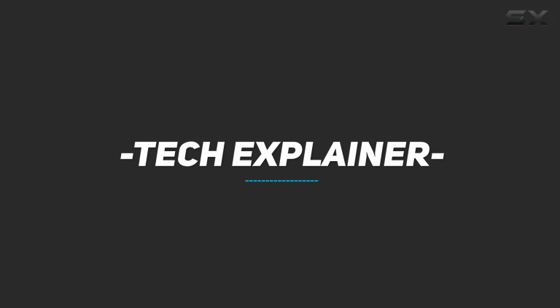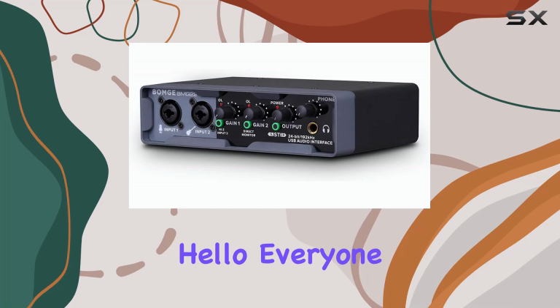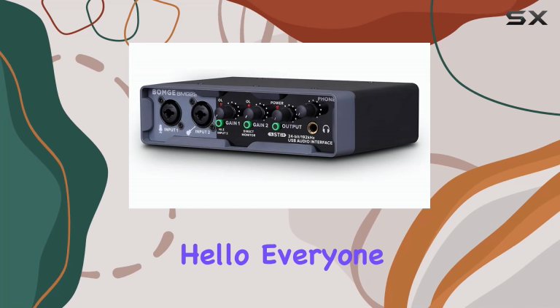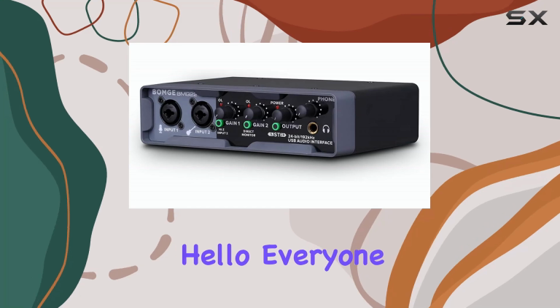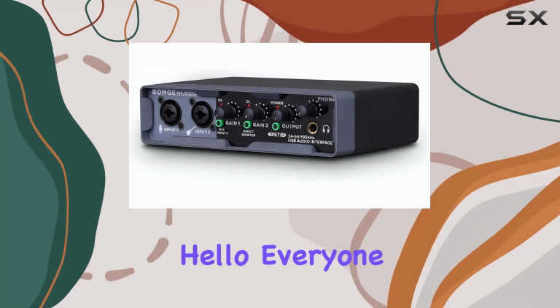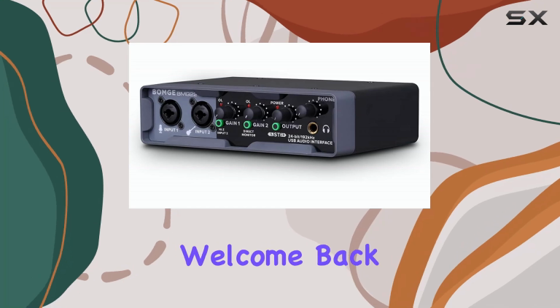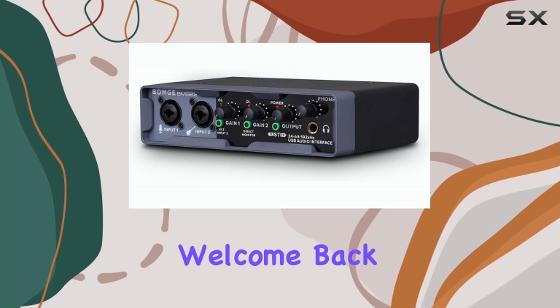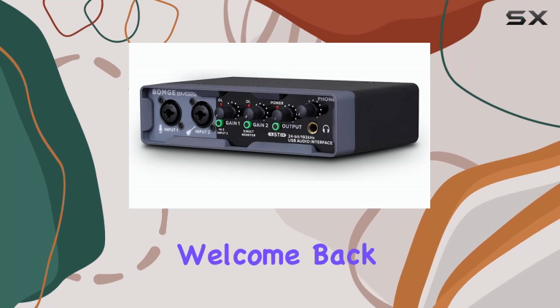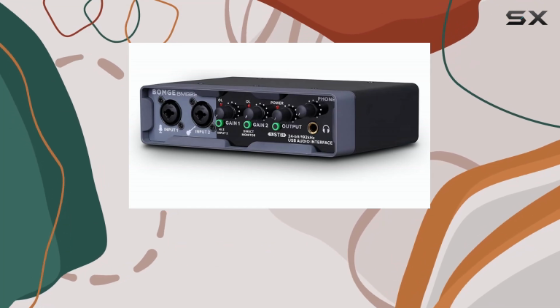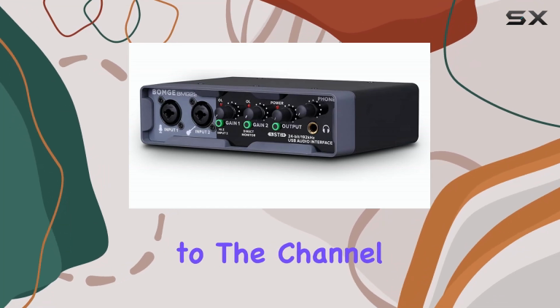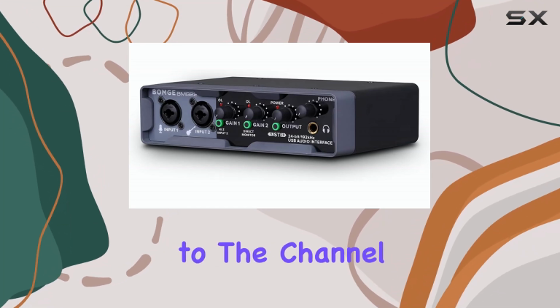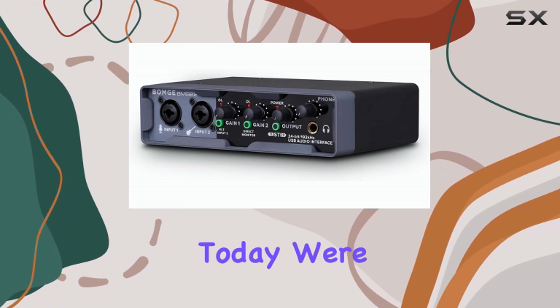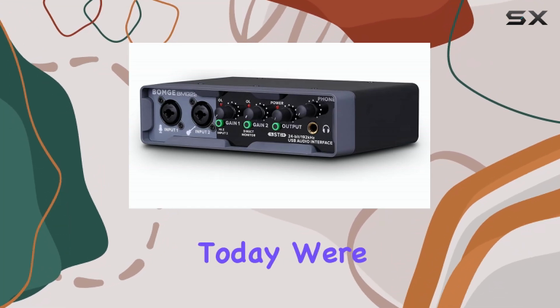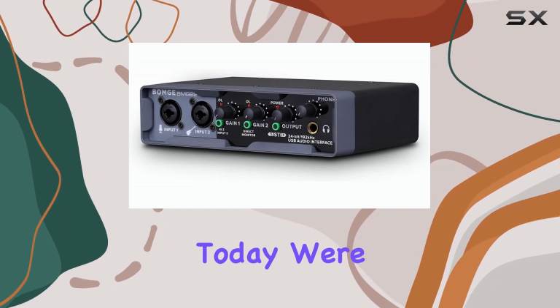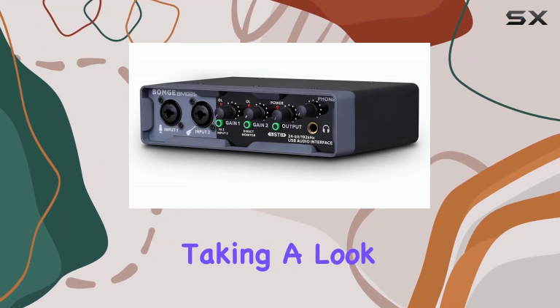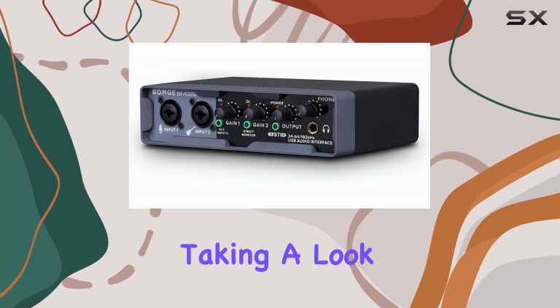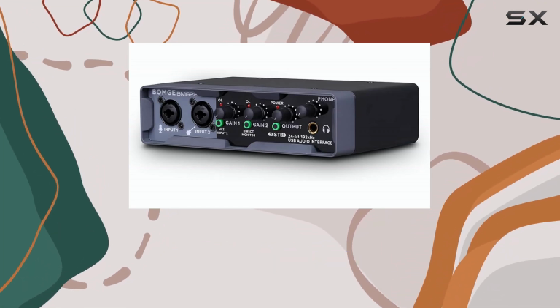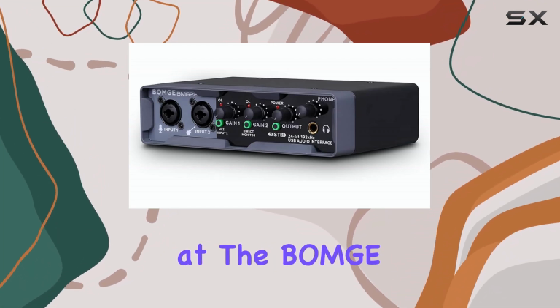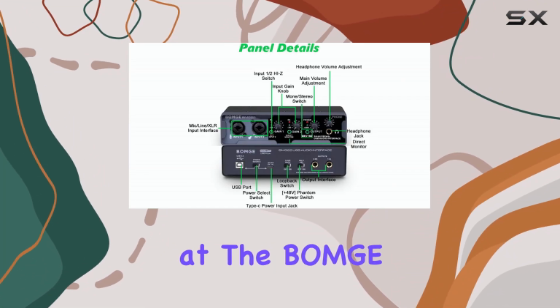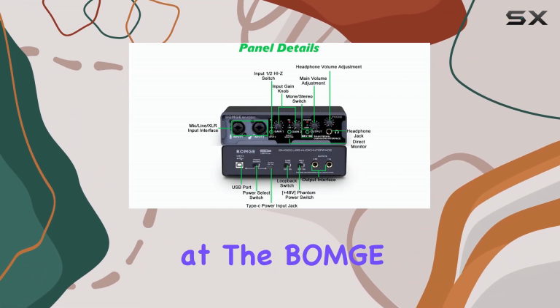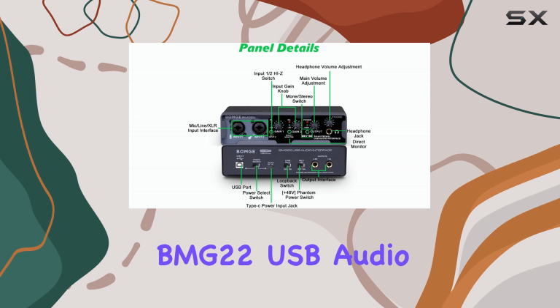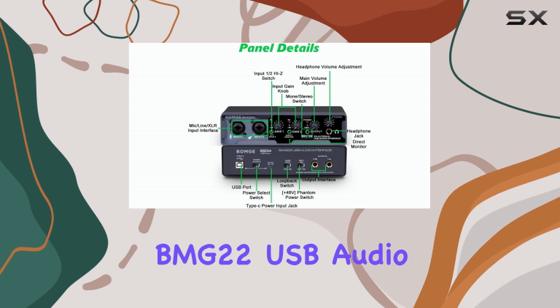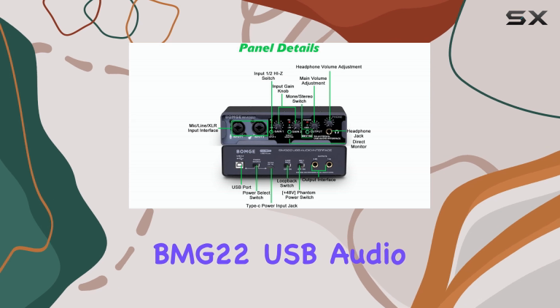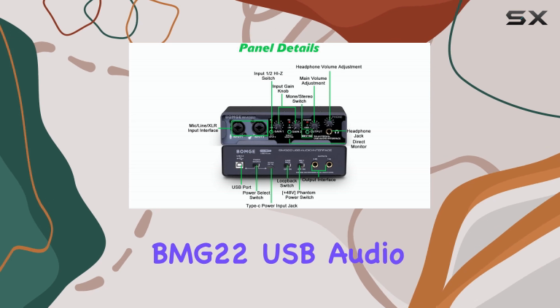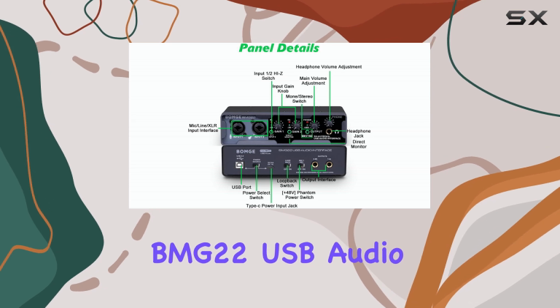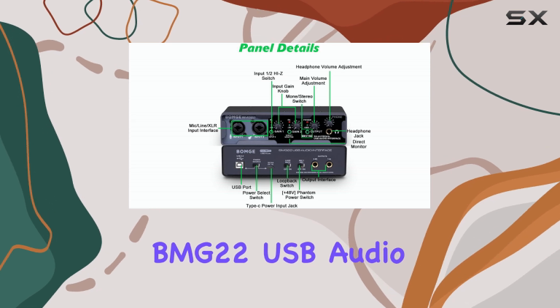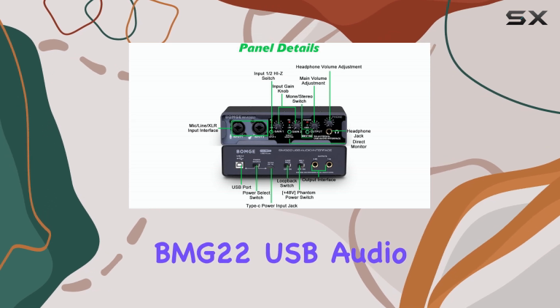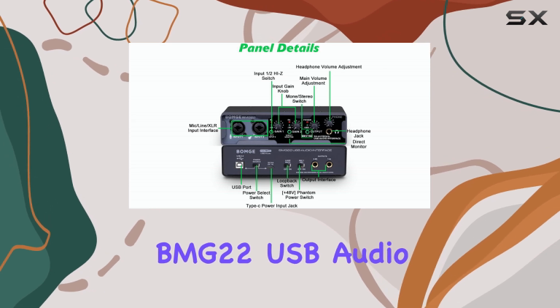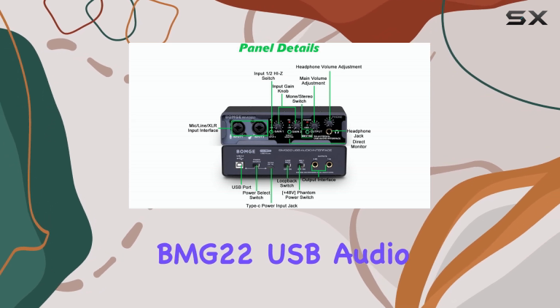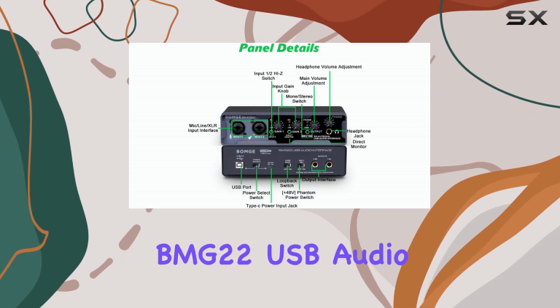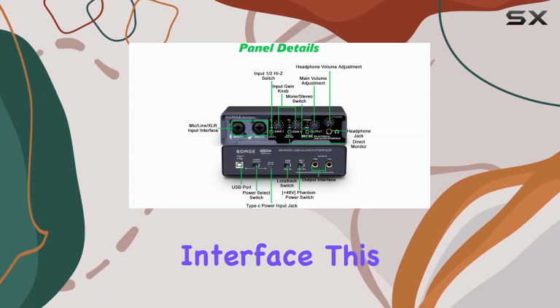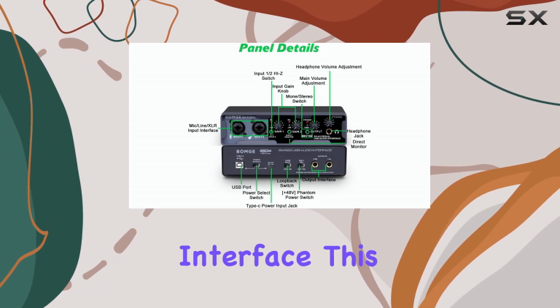Hello, everyone. Welcome back to the channel. Today, we're taking a look at the BOMJ BMG-22 USB audio interface.